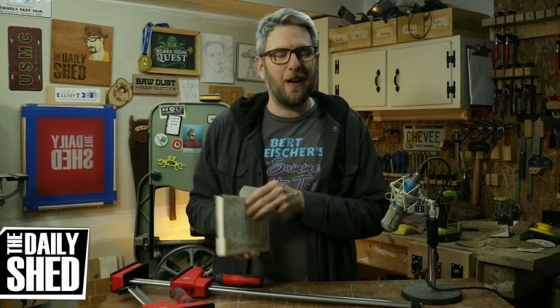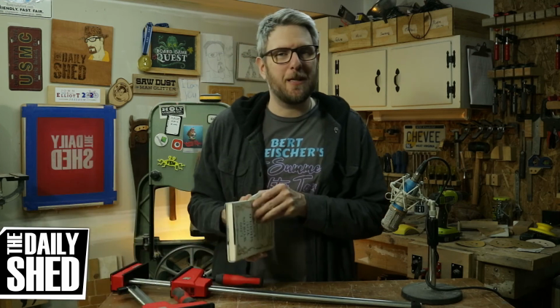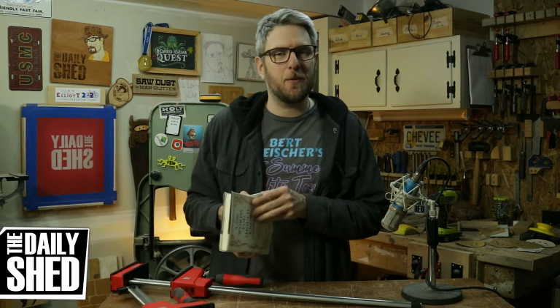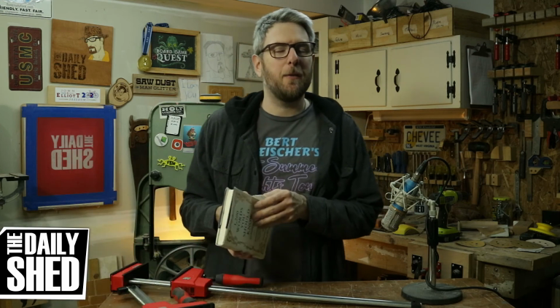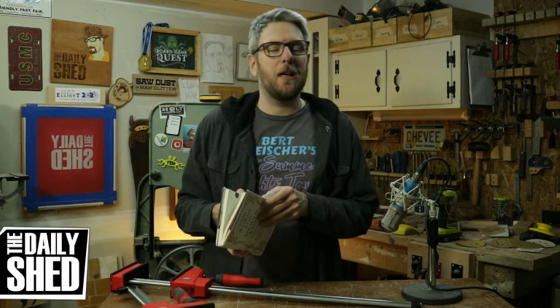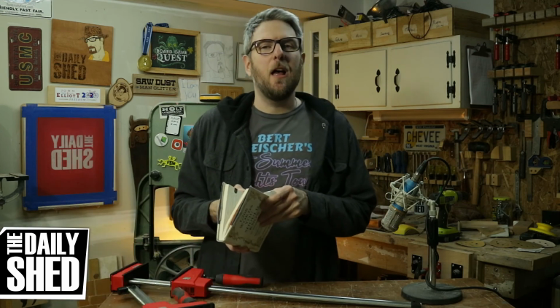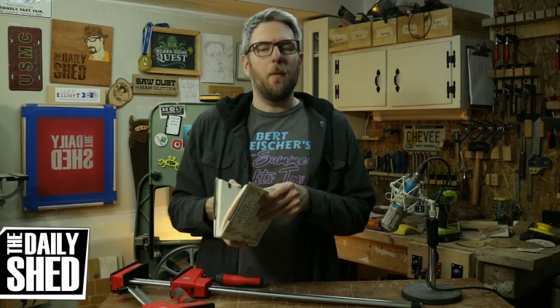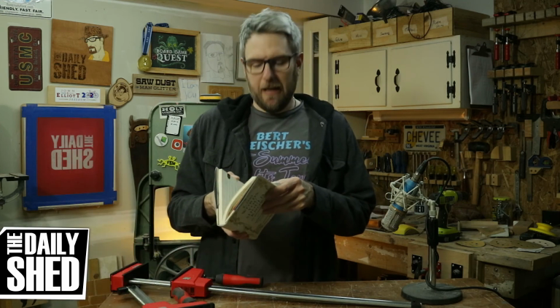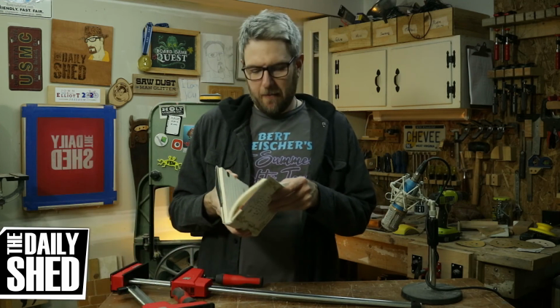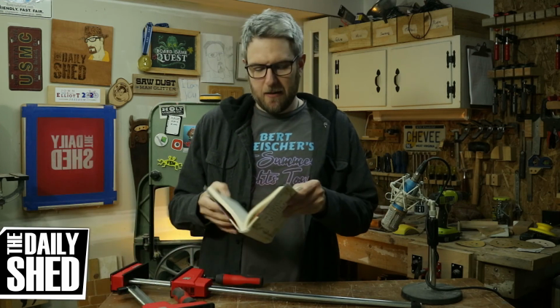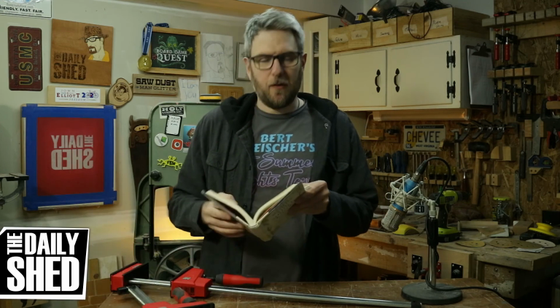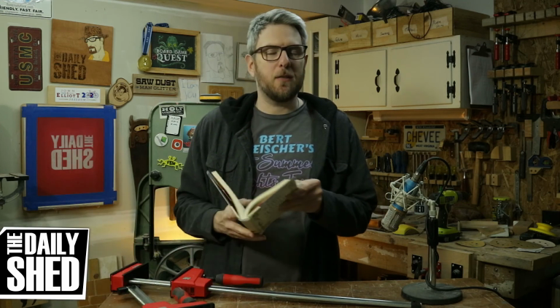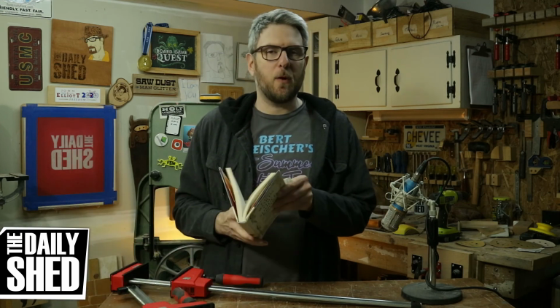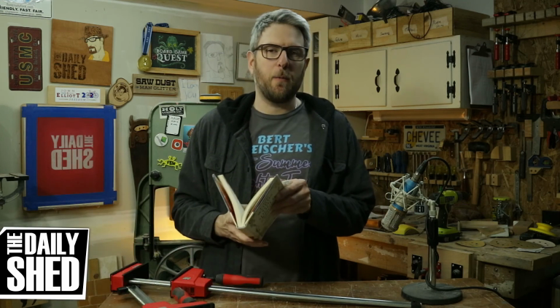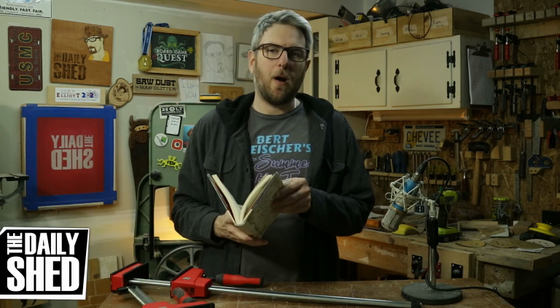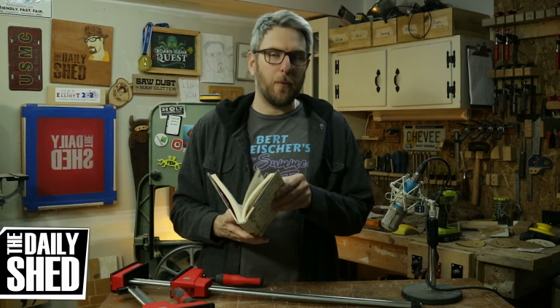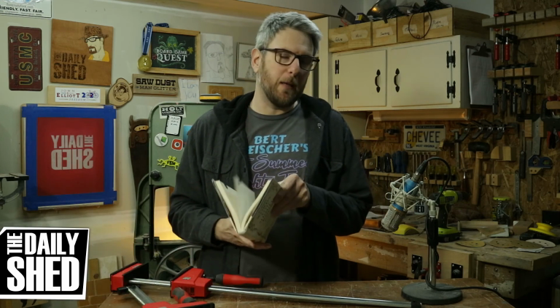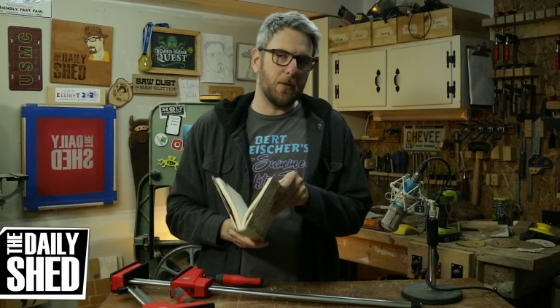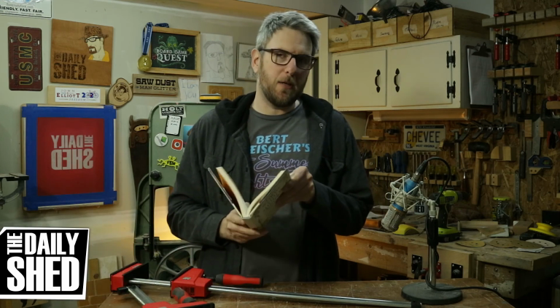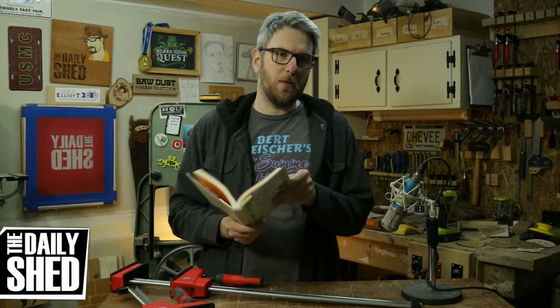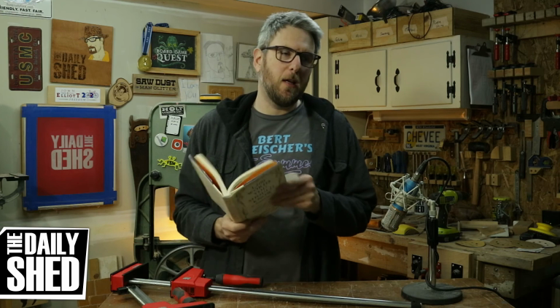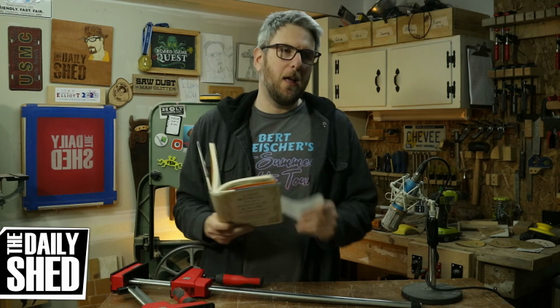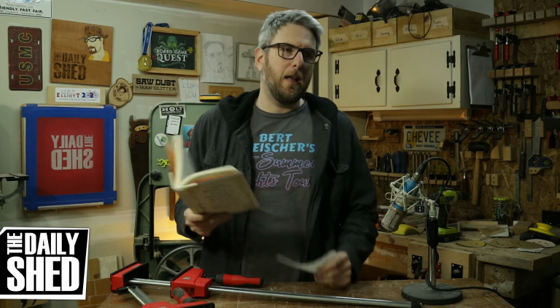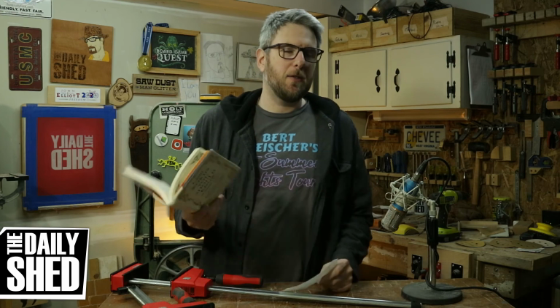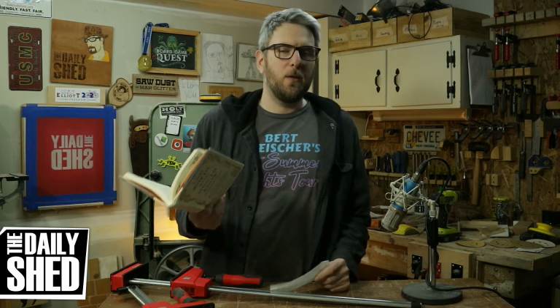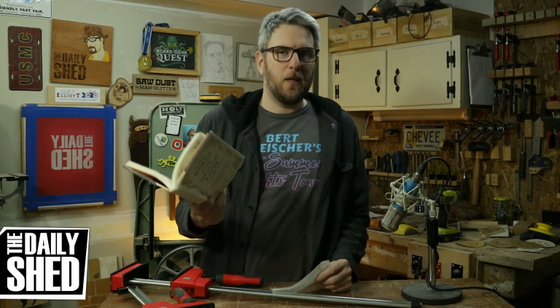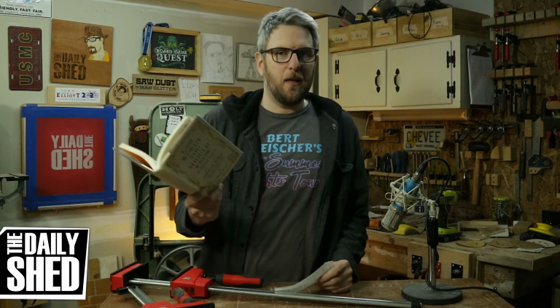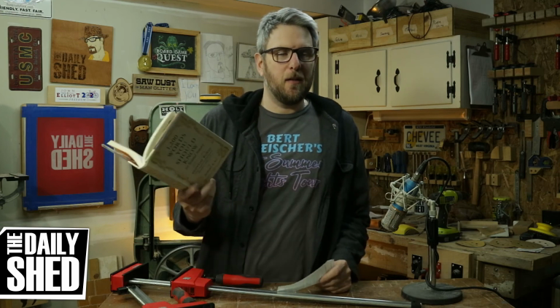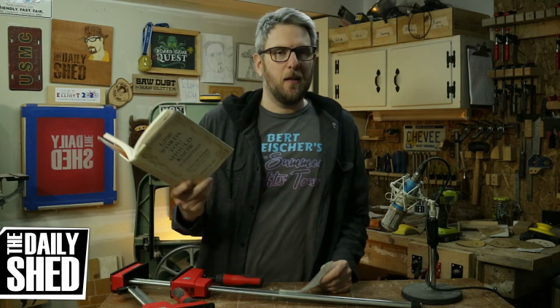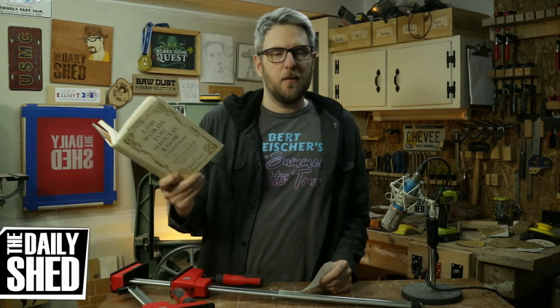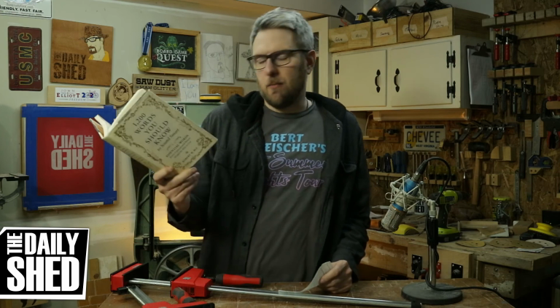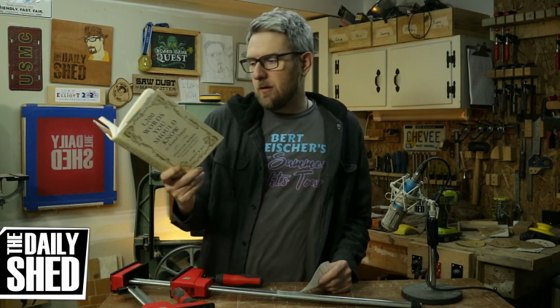Thank you for being here as always — thank you for liking, commenting, subscribing, being amazing friends and wonderful people. I really appreciate you and I'll see you again tomorrow.